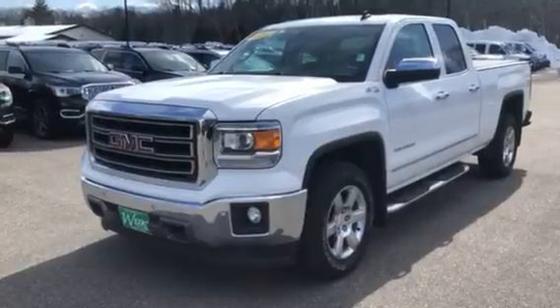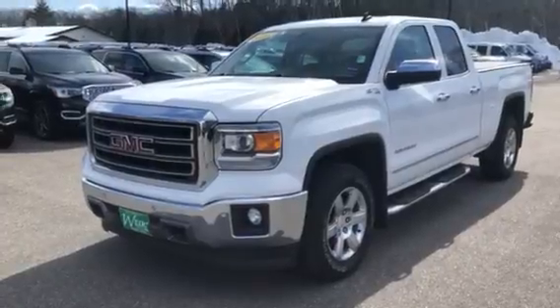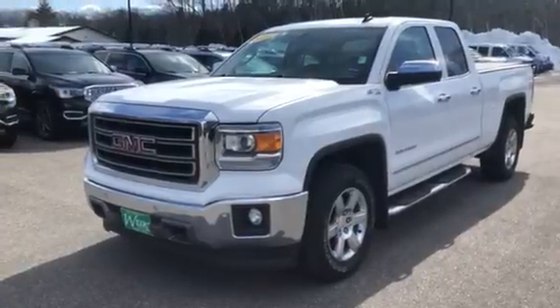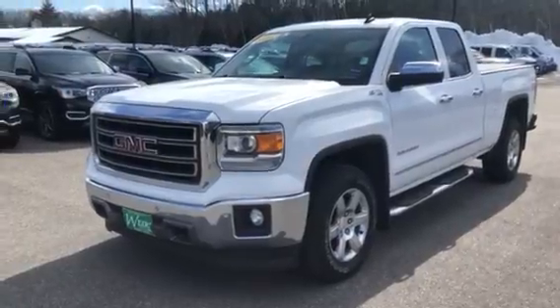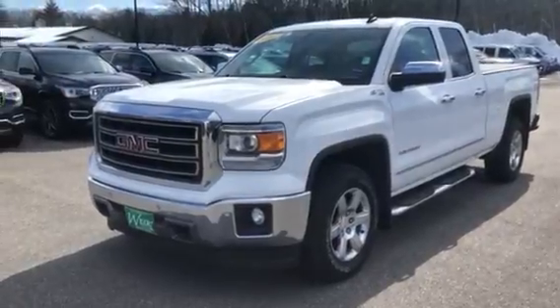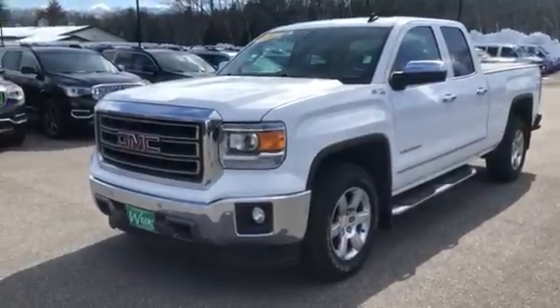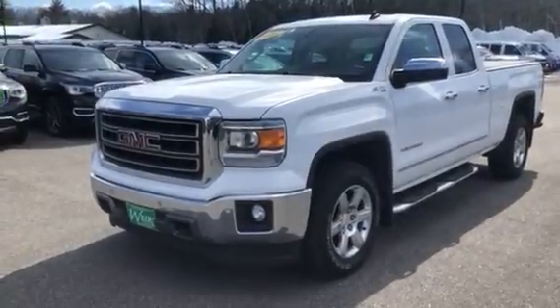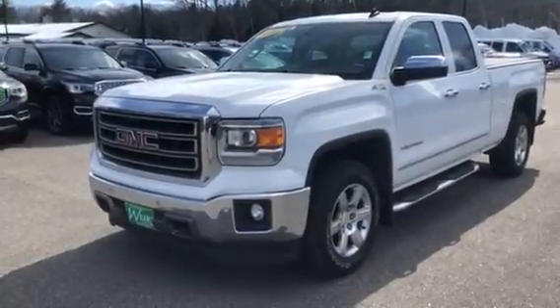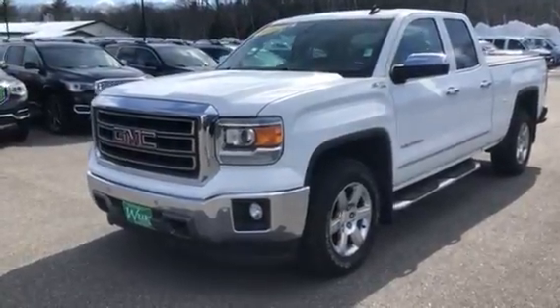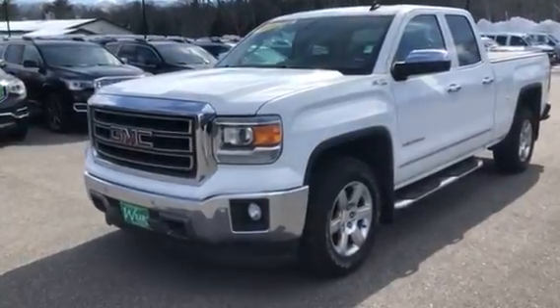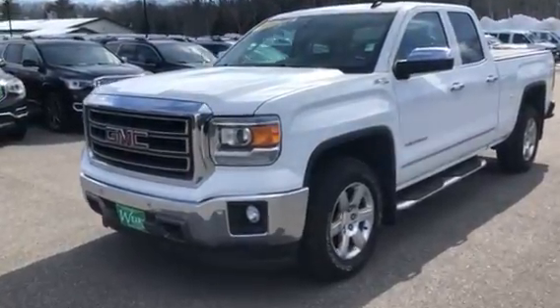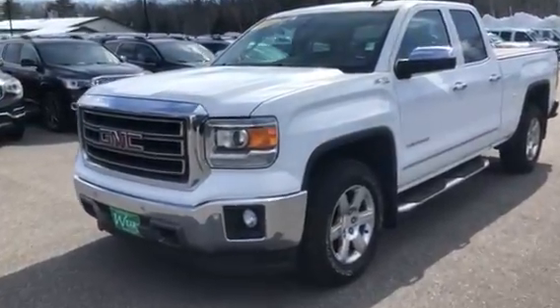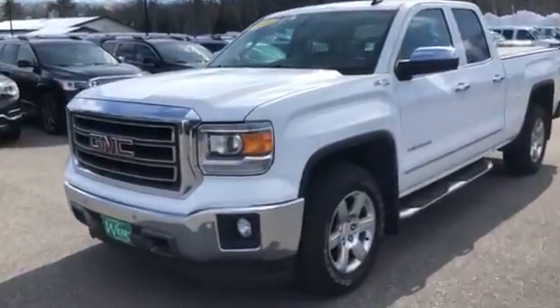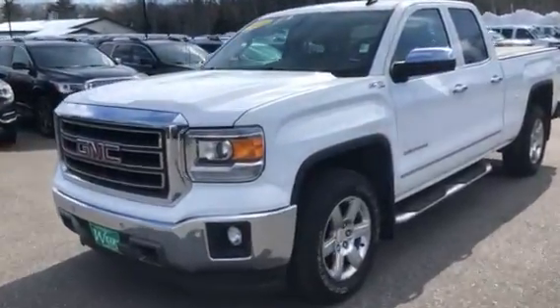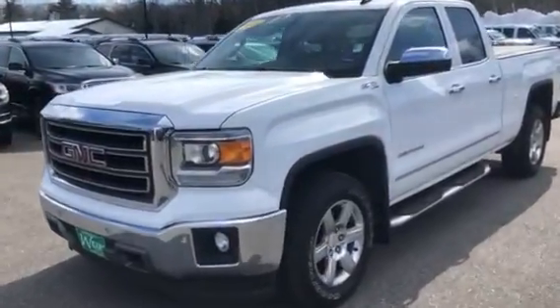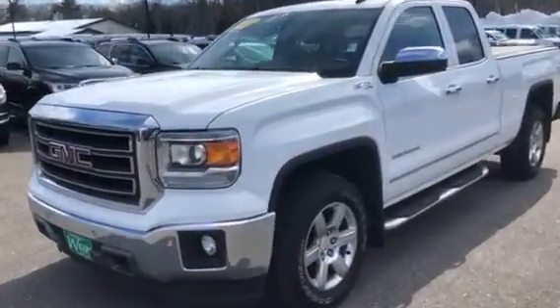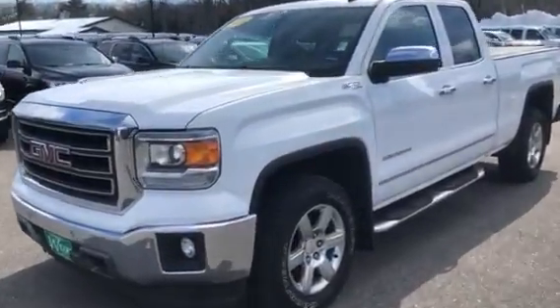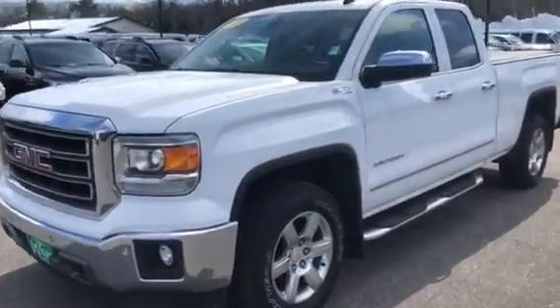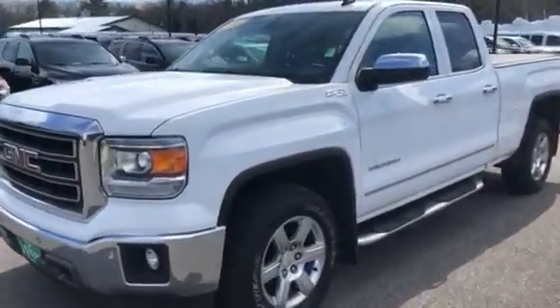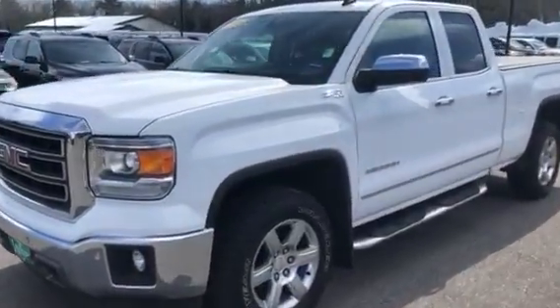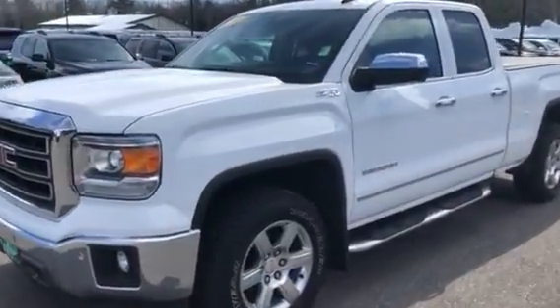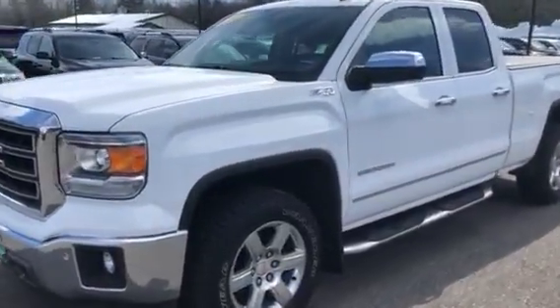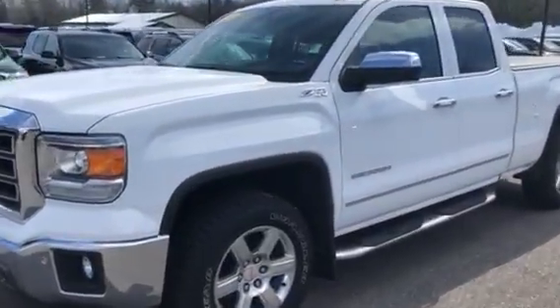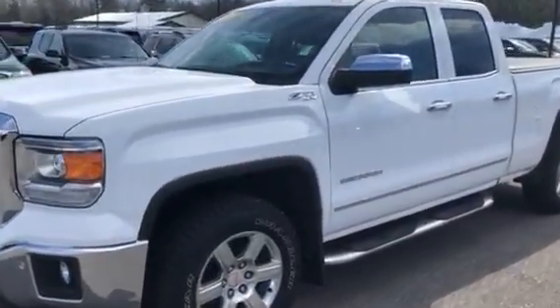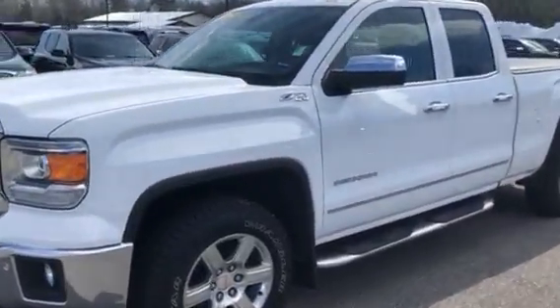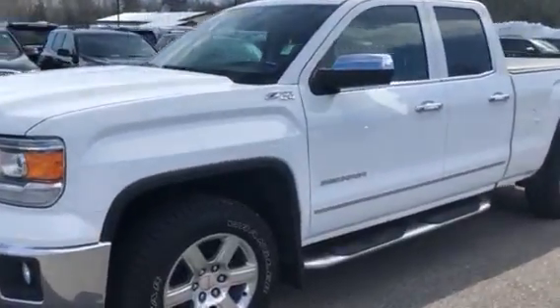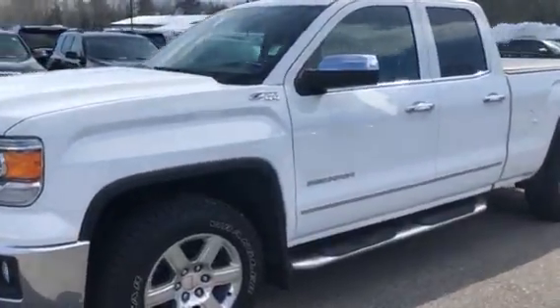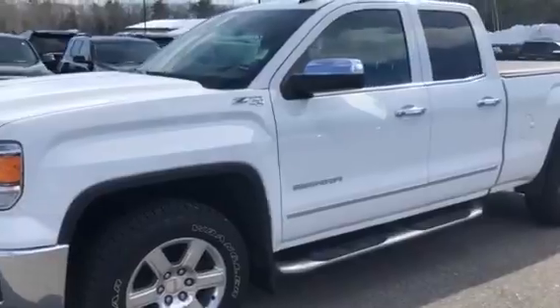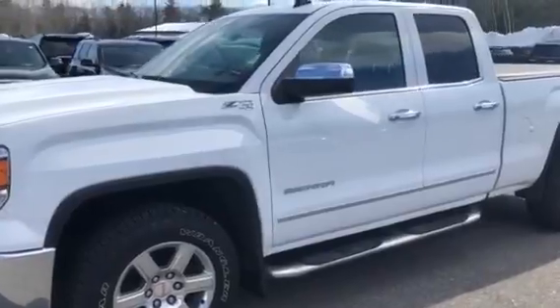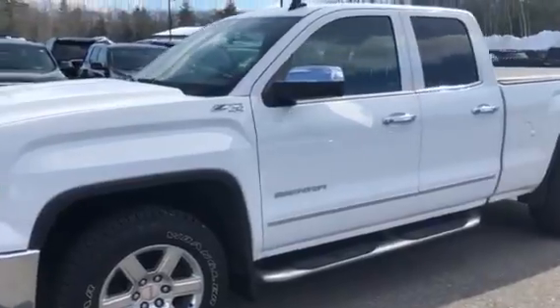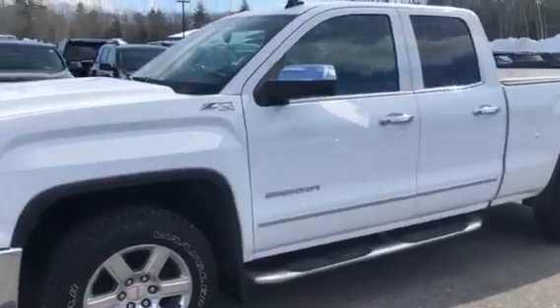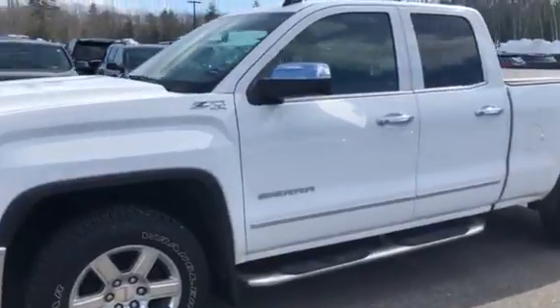Hey there, Josh over here at Weir's Motor Sales, giving you a closer look at this 2014 GMC Sierra.